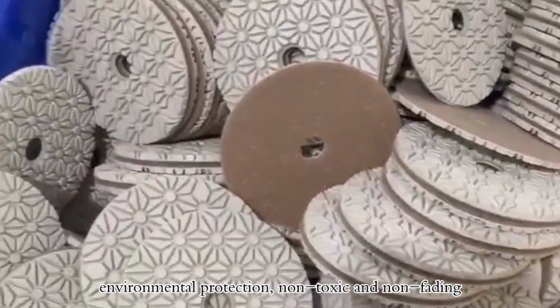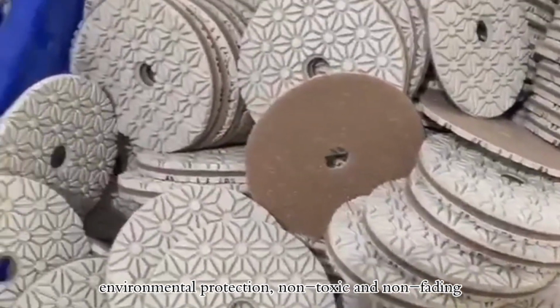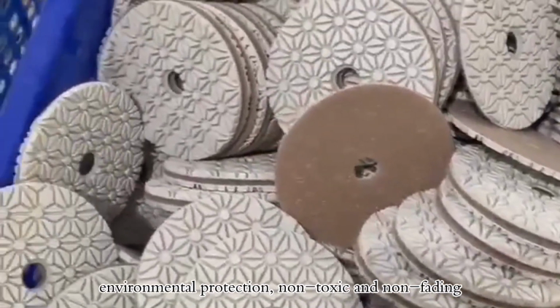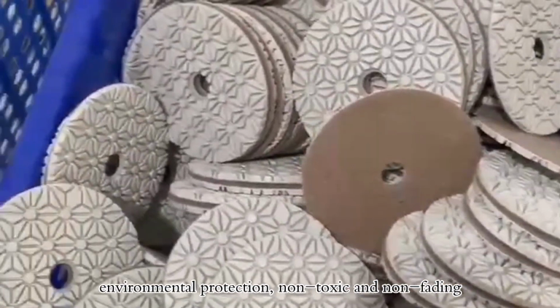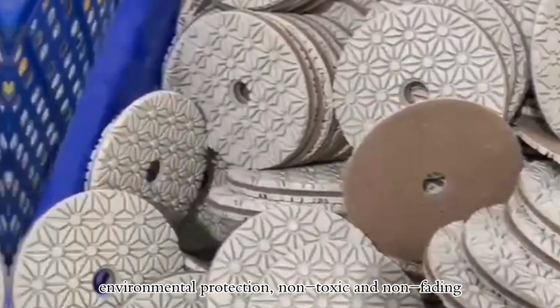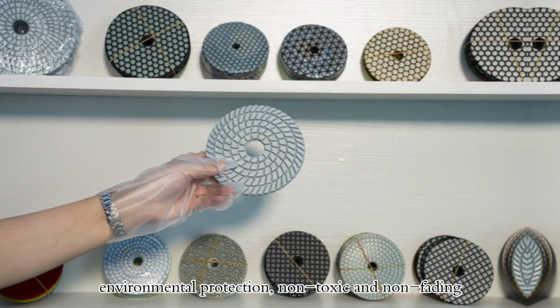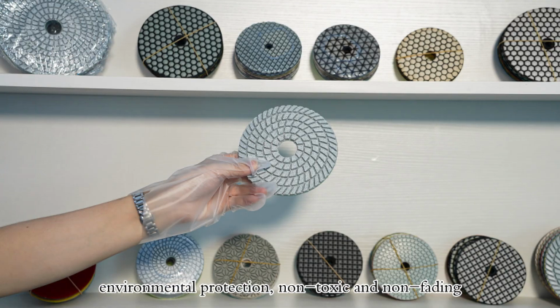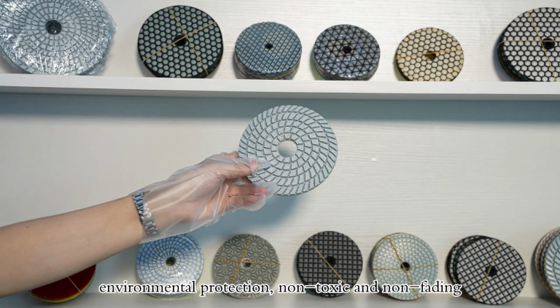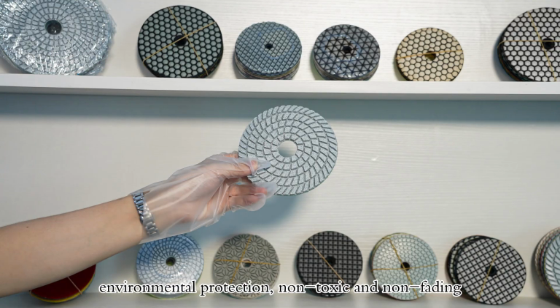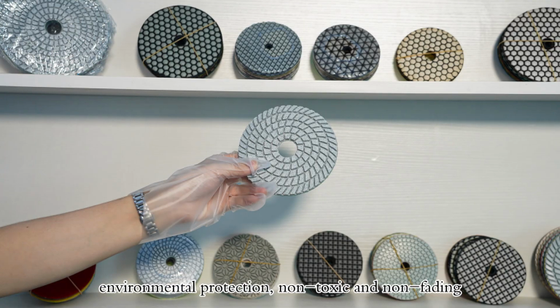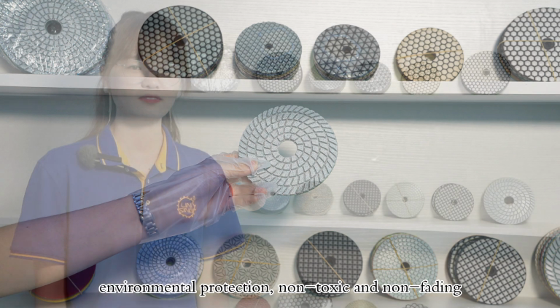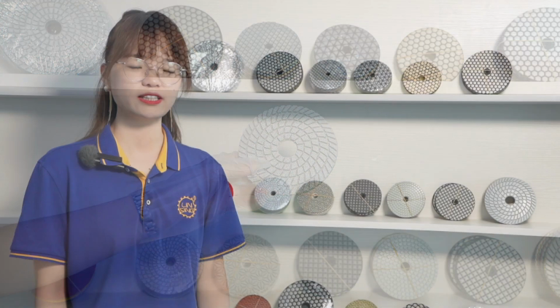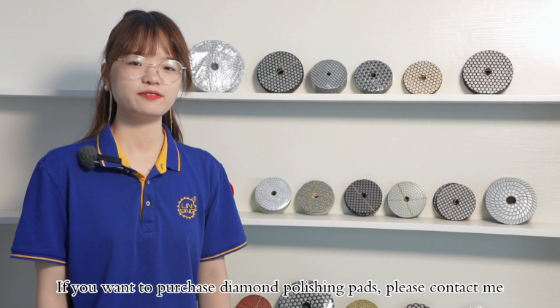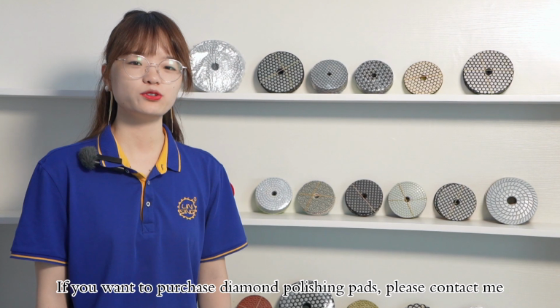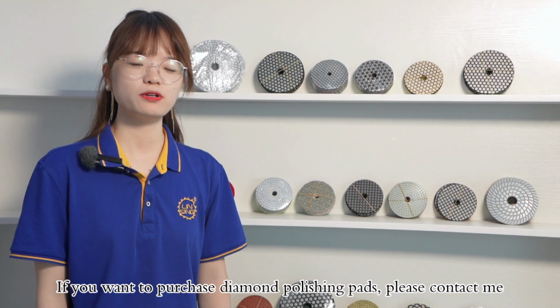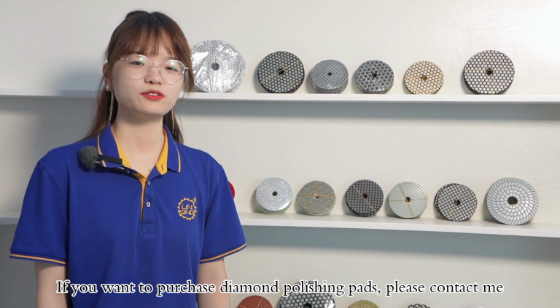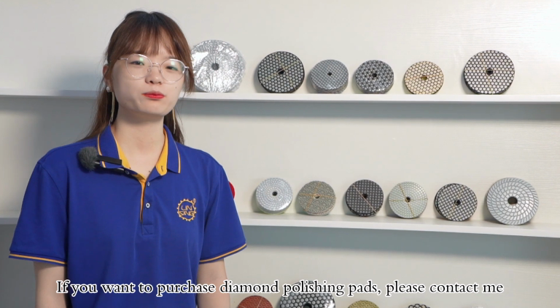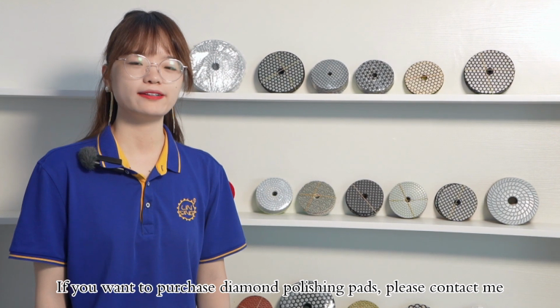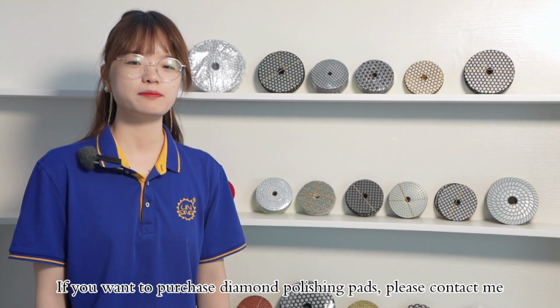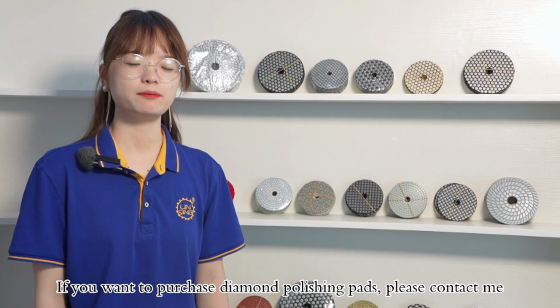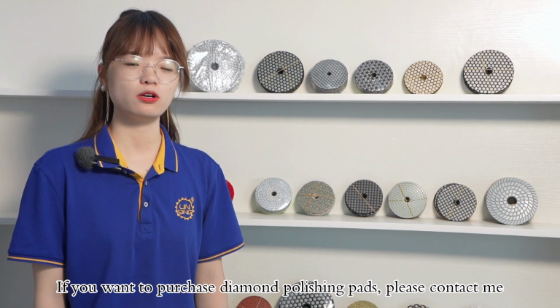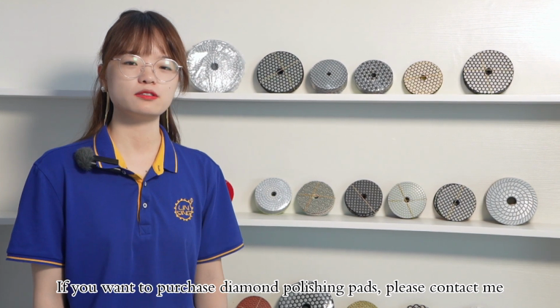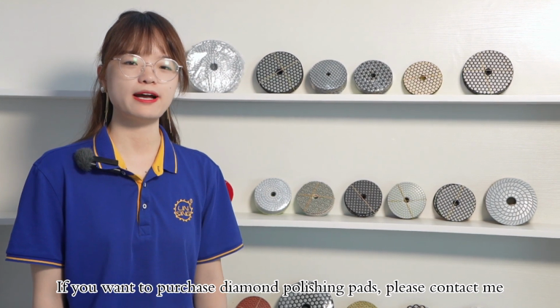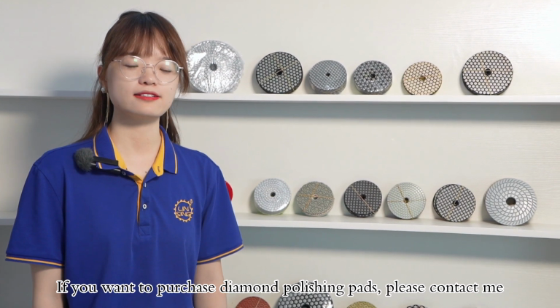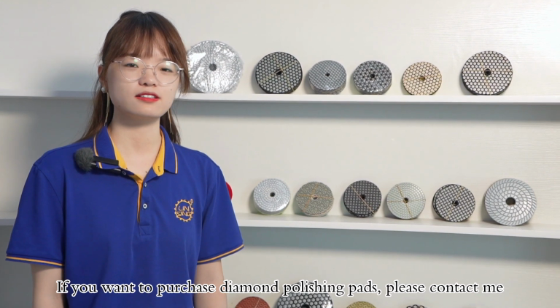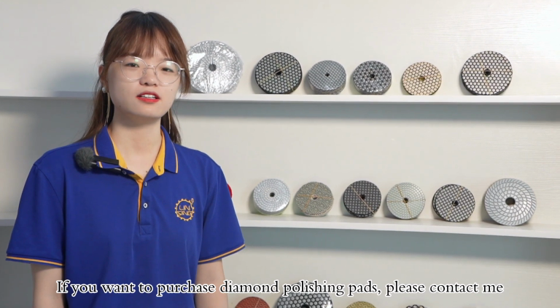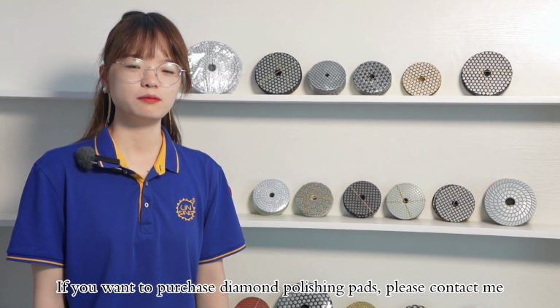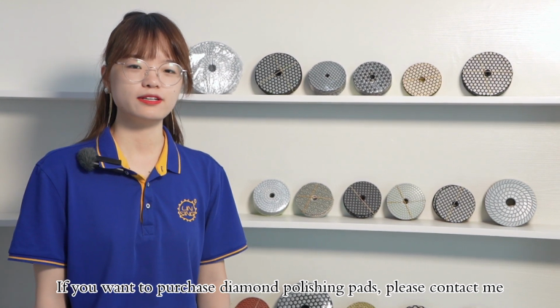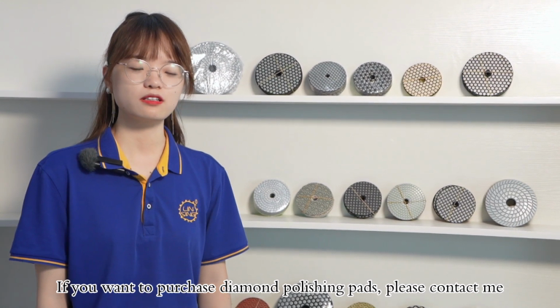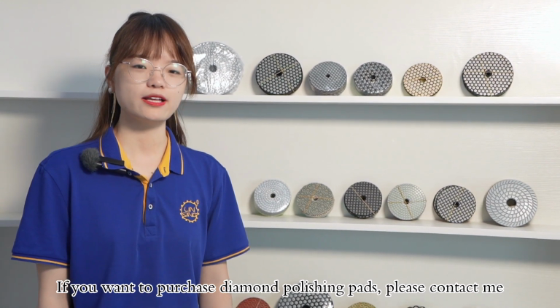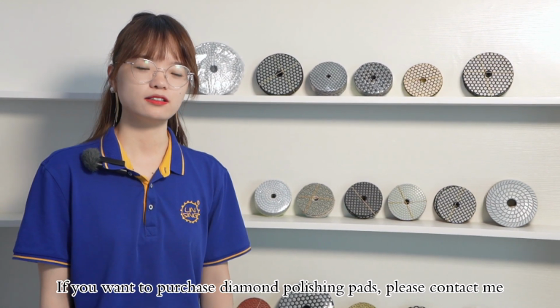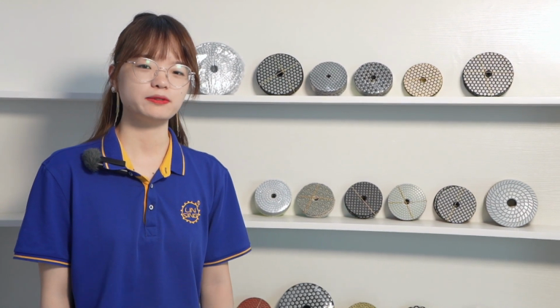If you want to buy diamond polishing pads, please contact me.